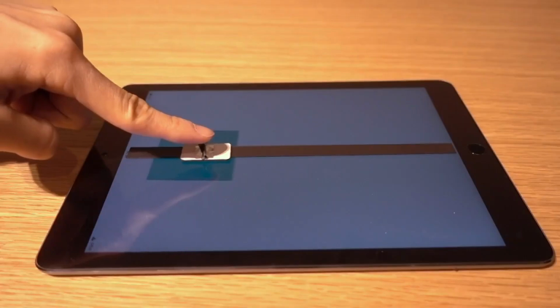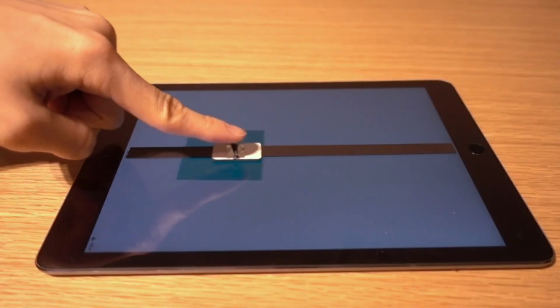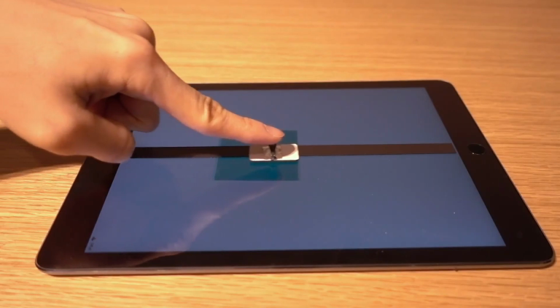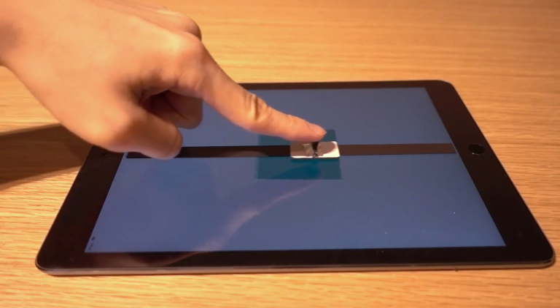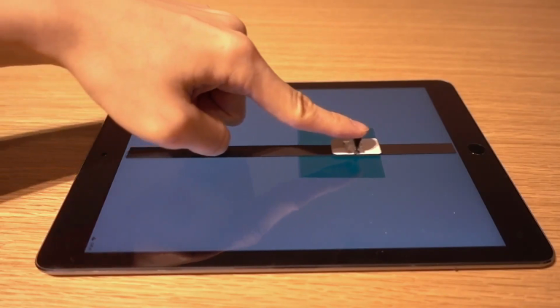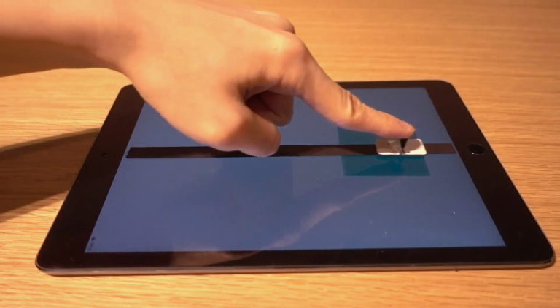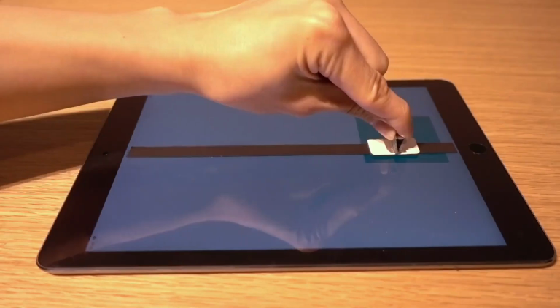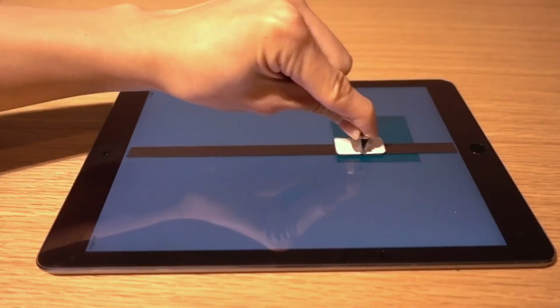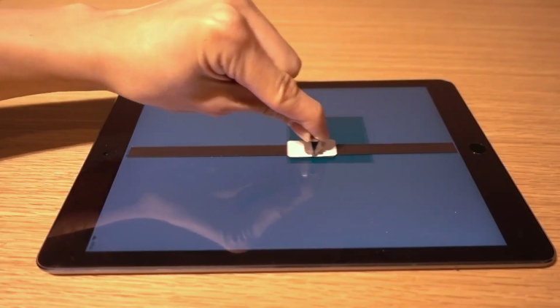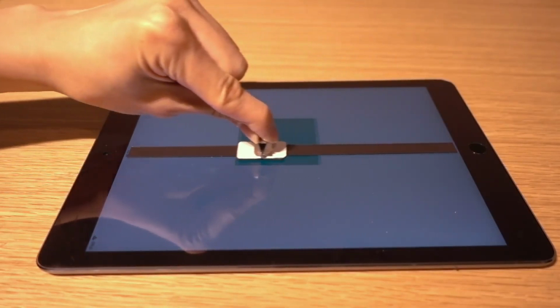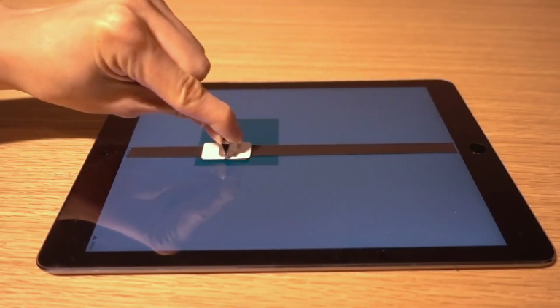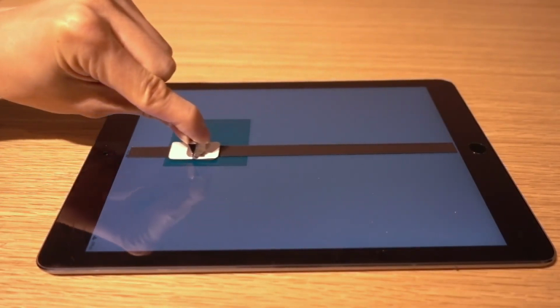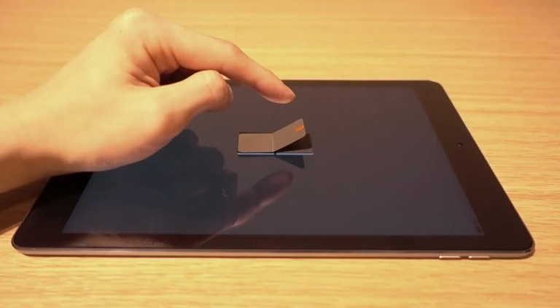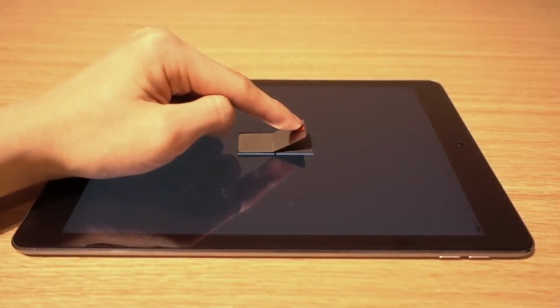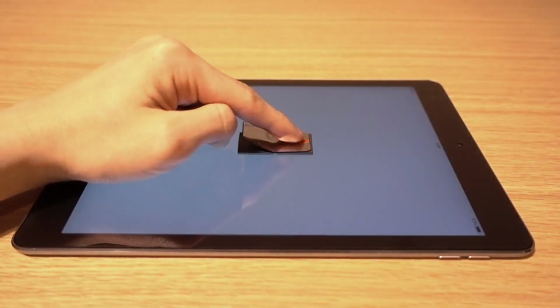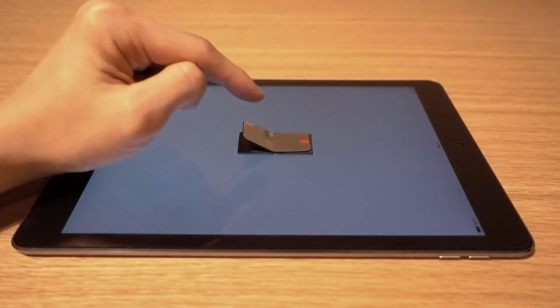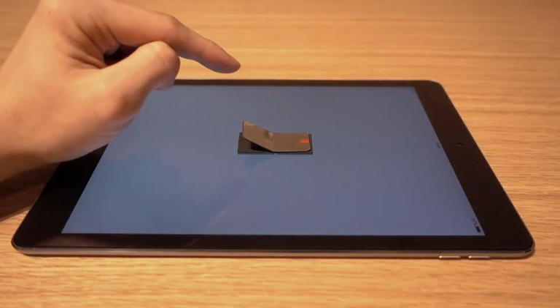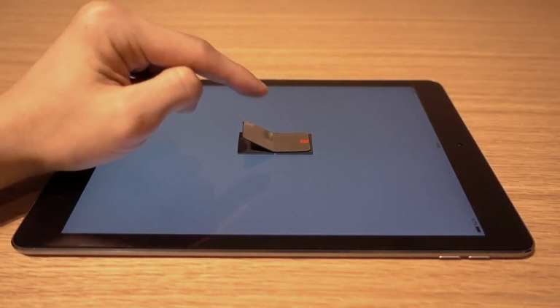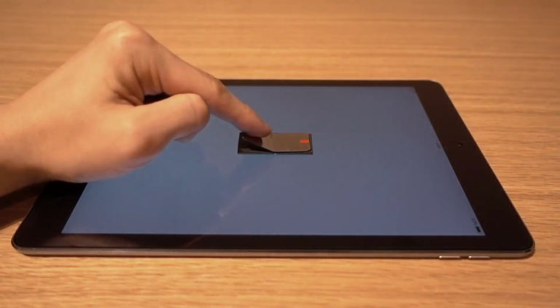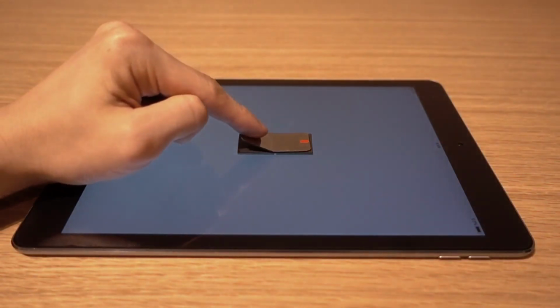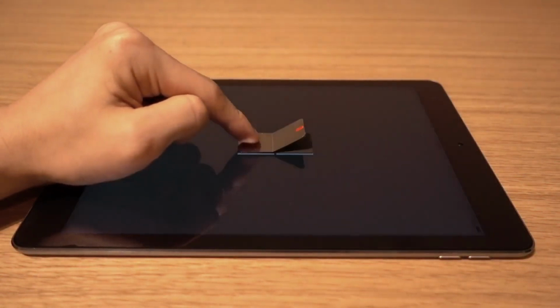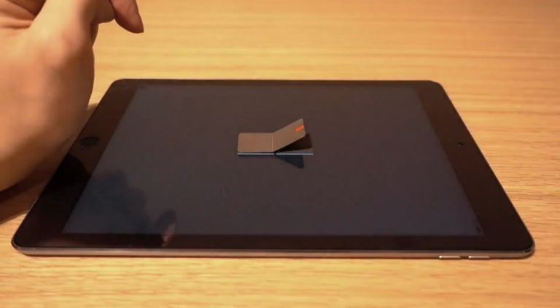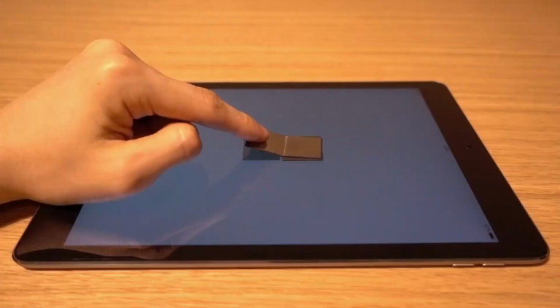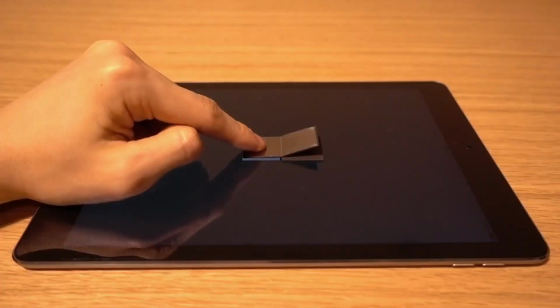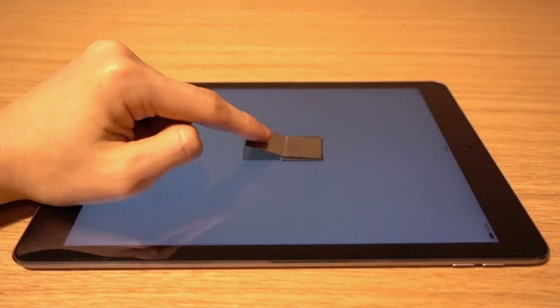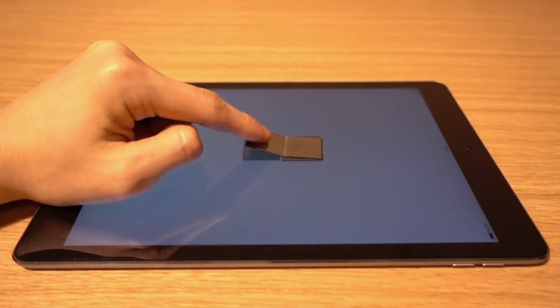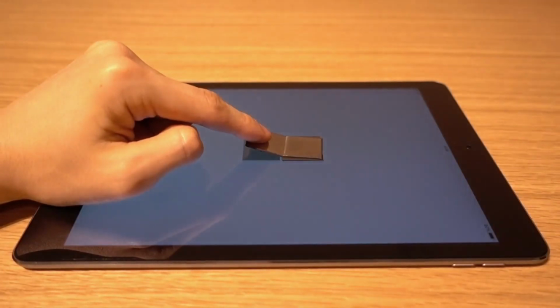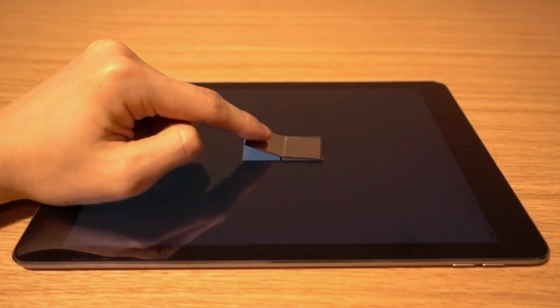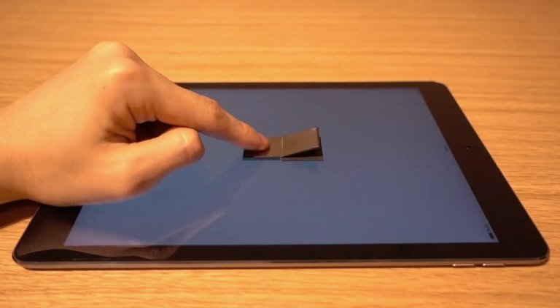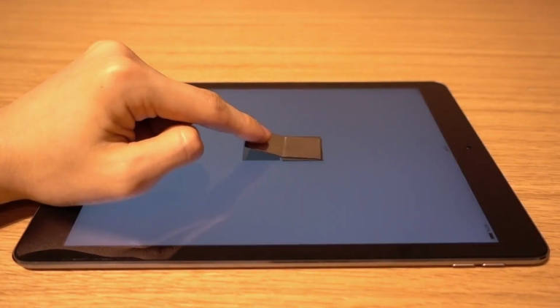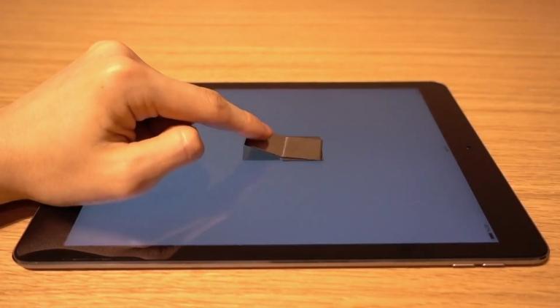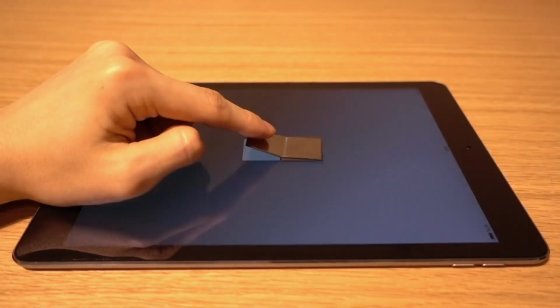Furthermore, because of the rubber's dielectric nature, the capacitive sensor of a touch device can detect the user's finger above the sheet.